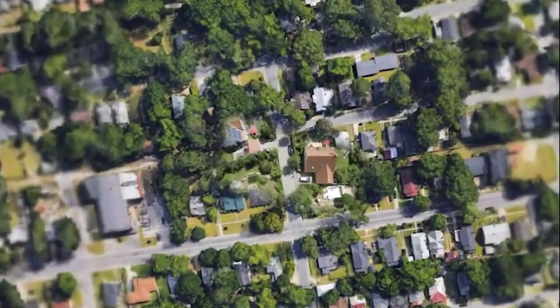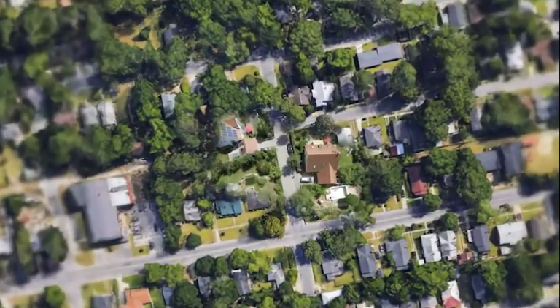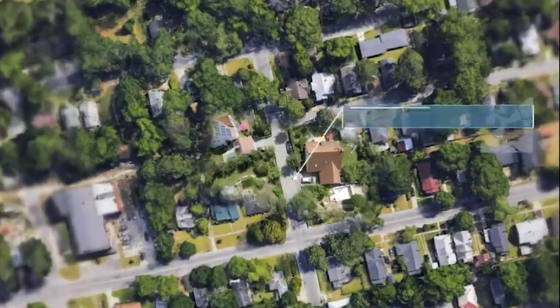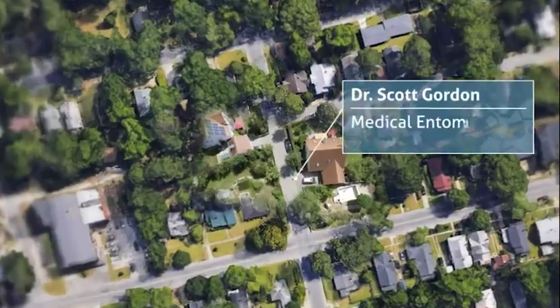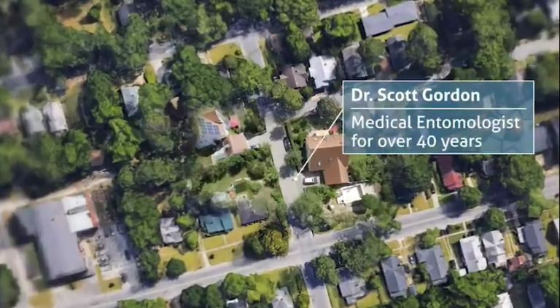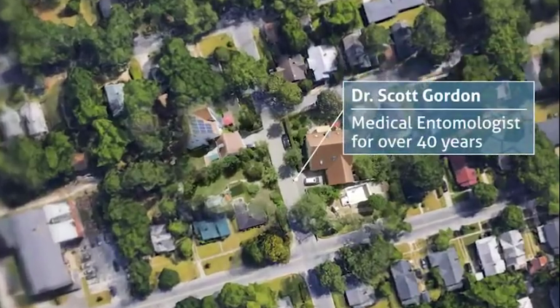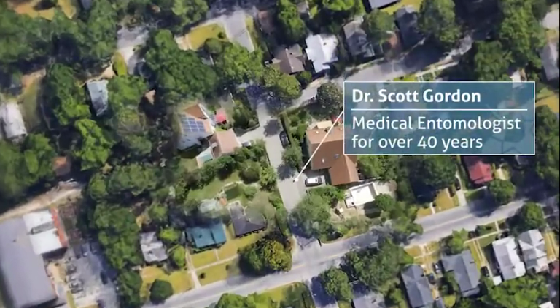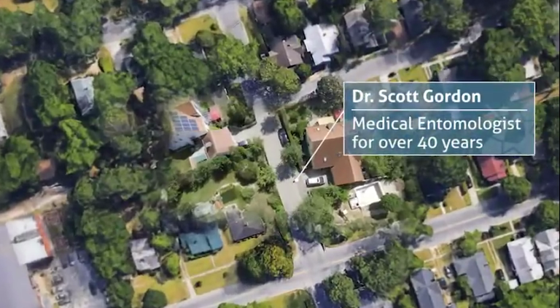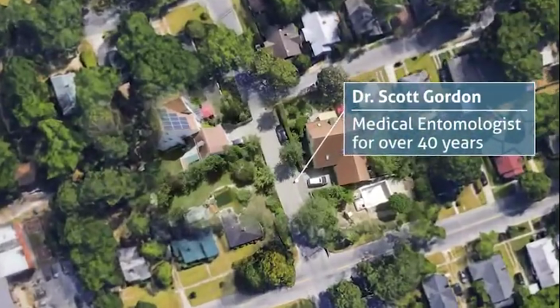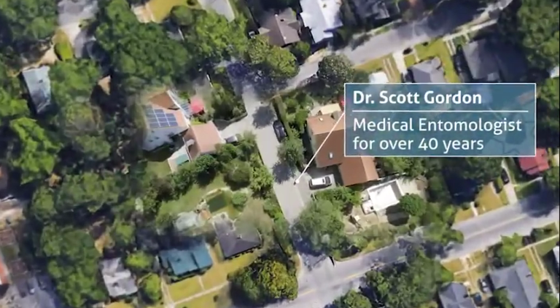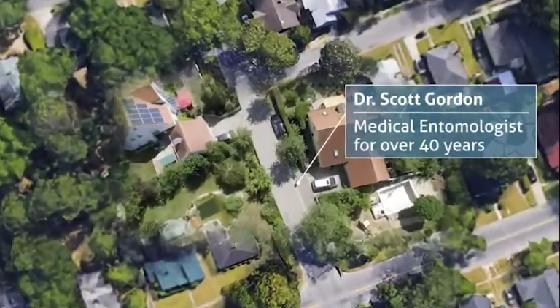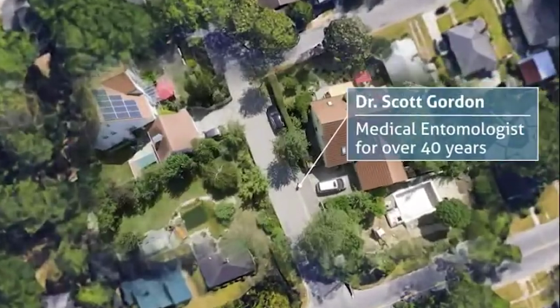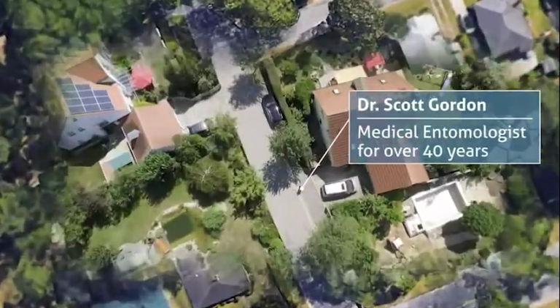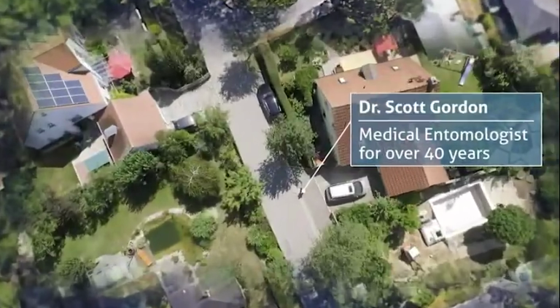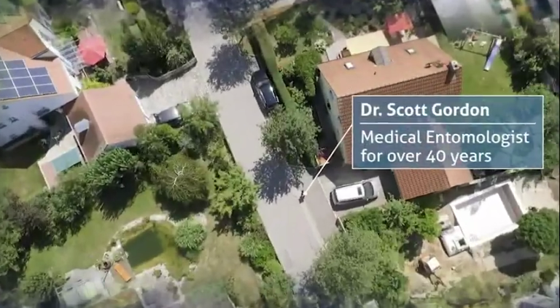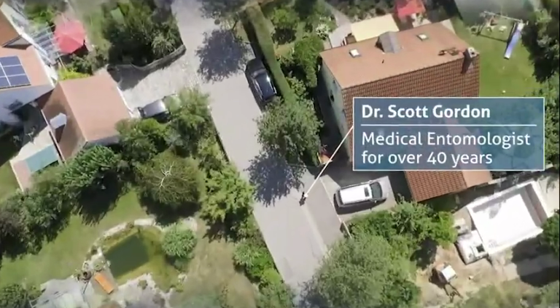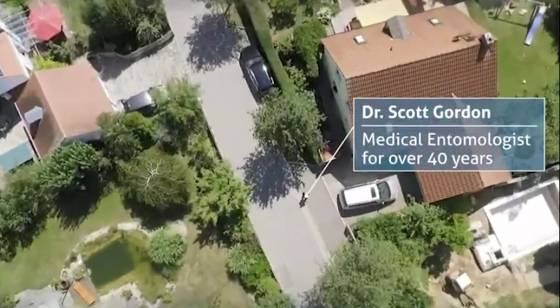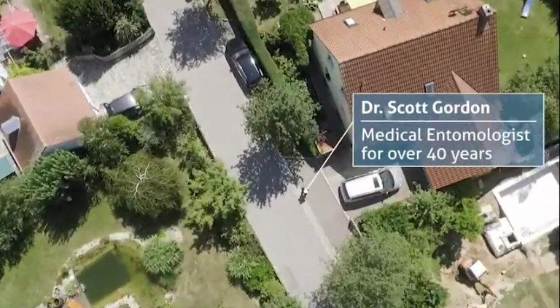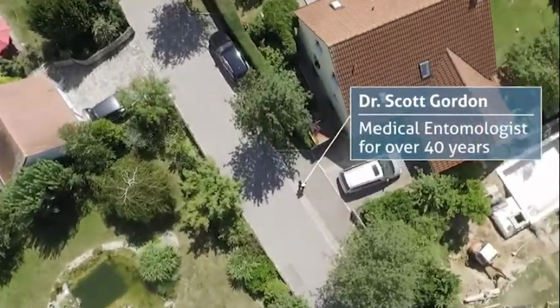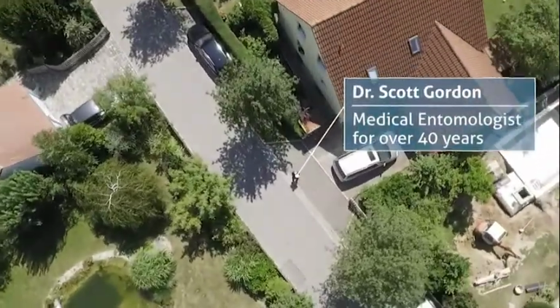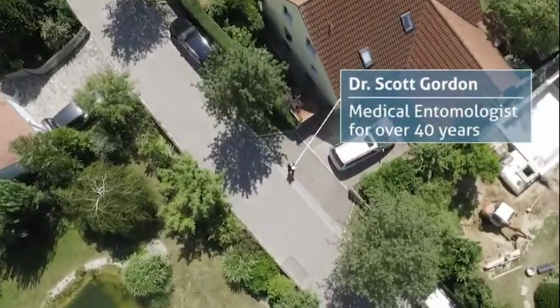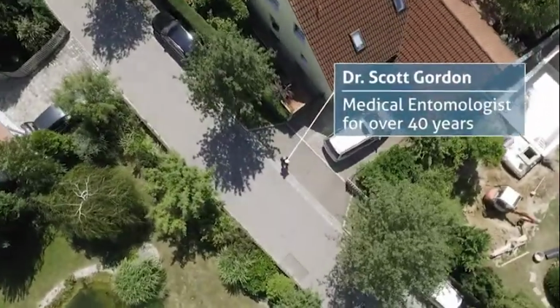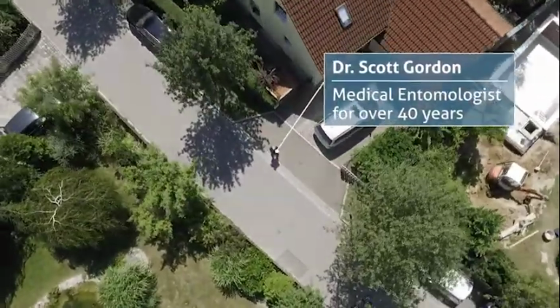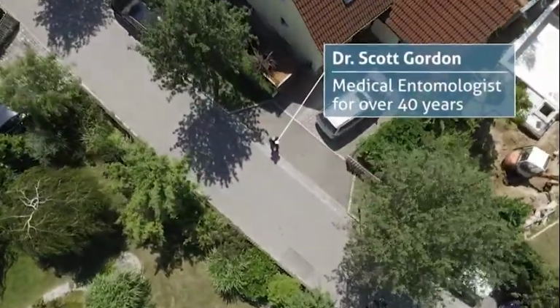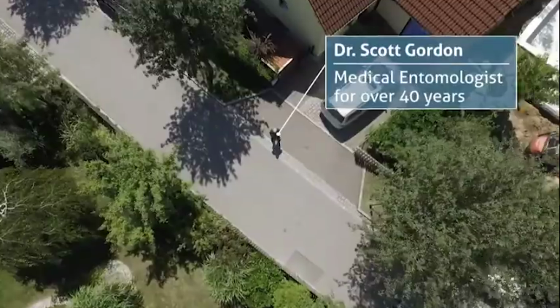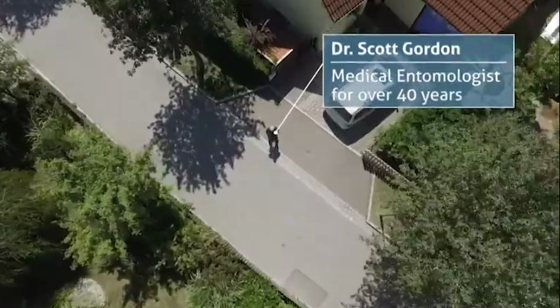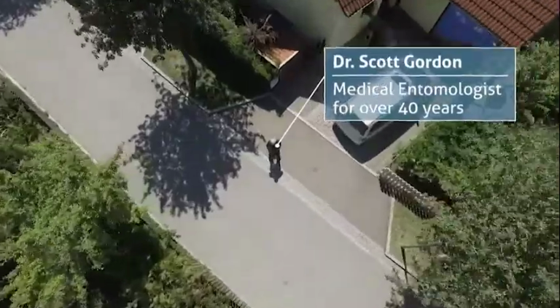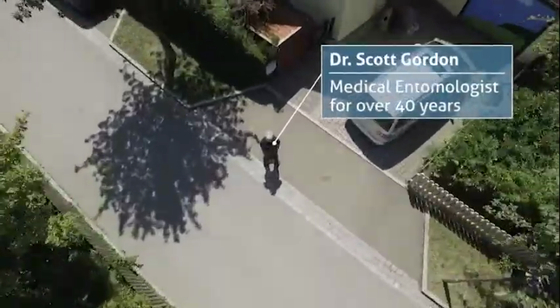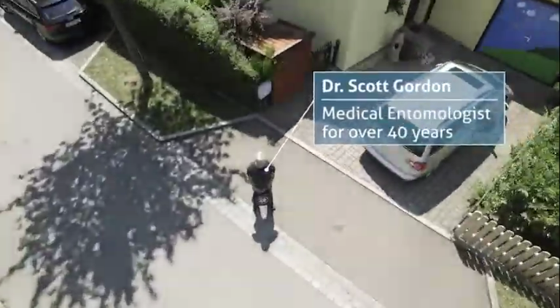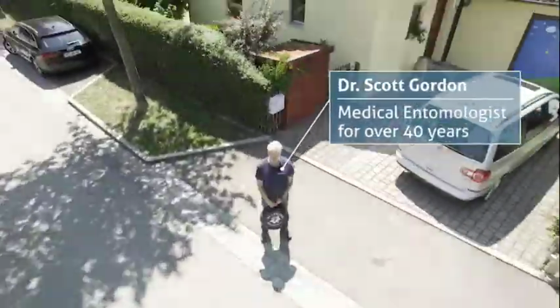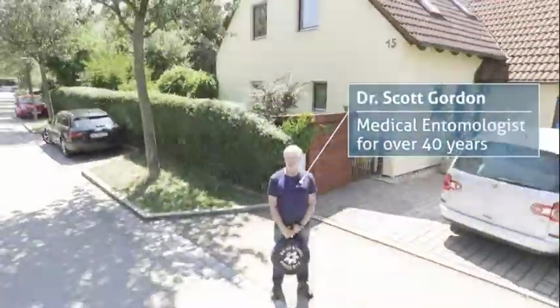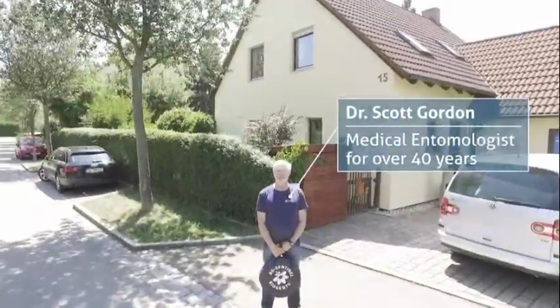Dr. Scott Gordon, medical entomologist for over 40 years, will guide us through the setup of a trap in a residential area.